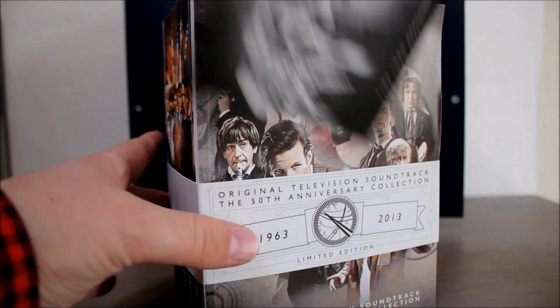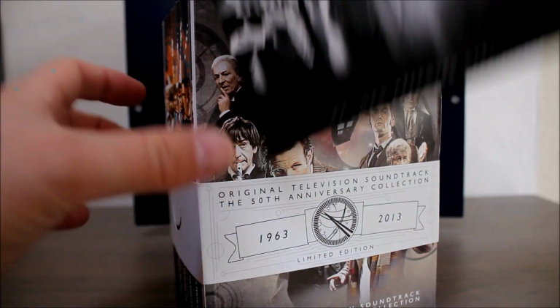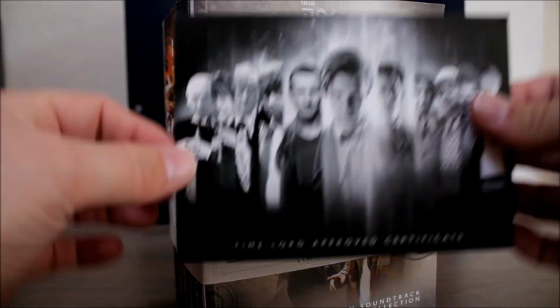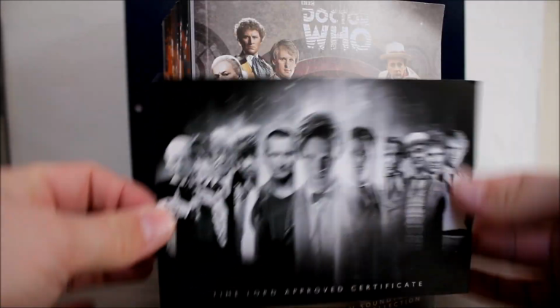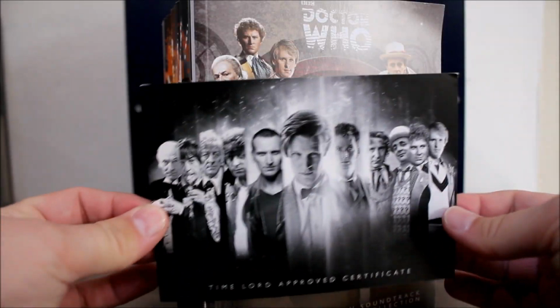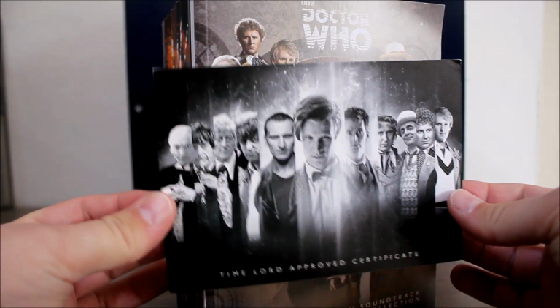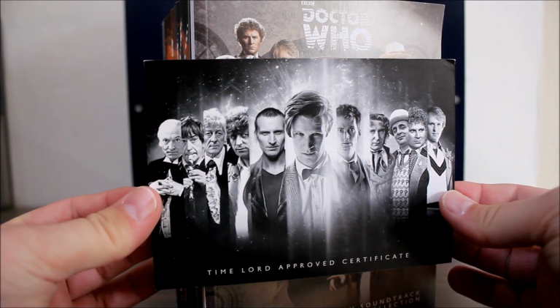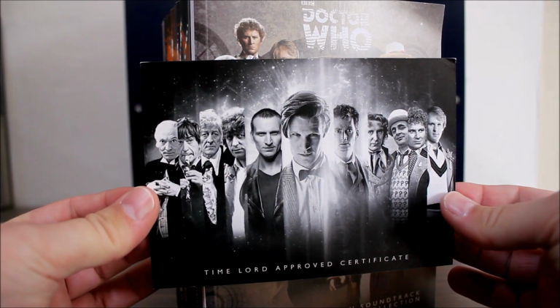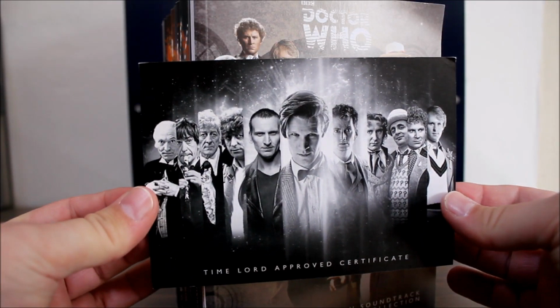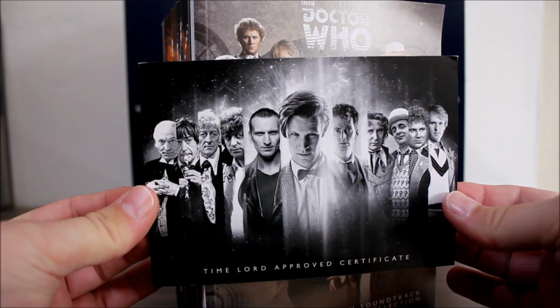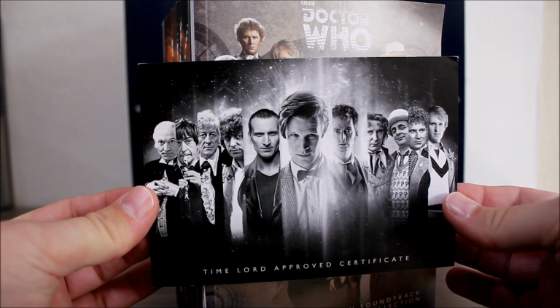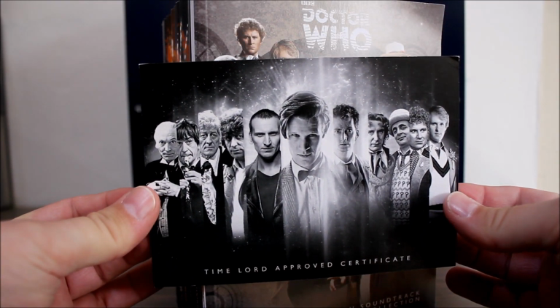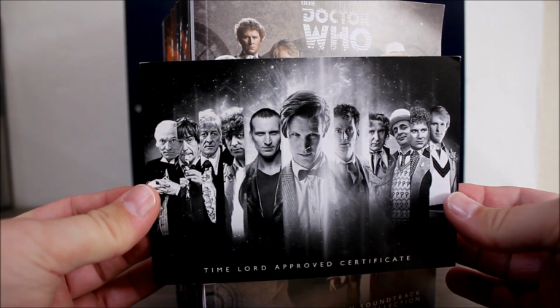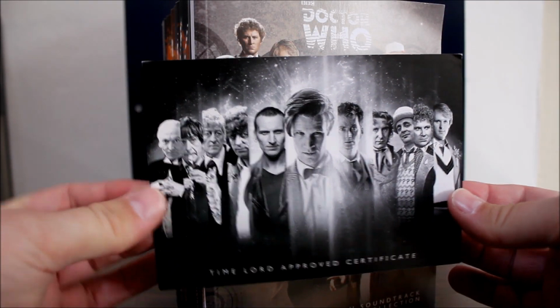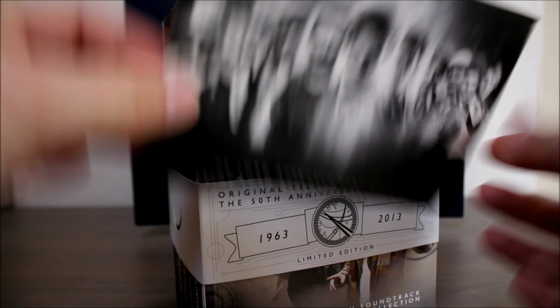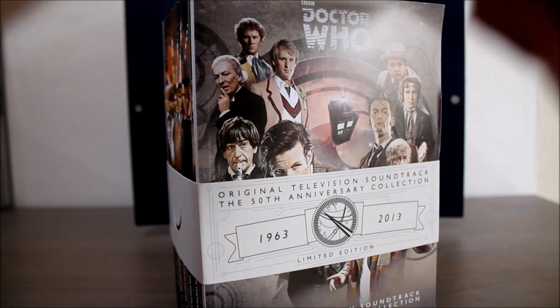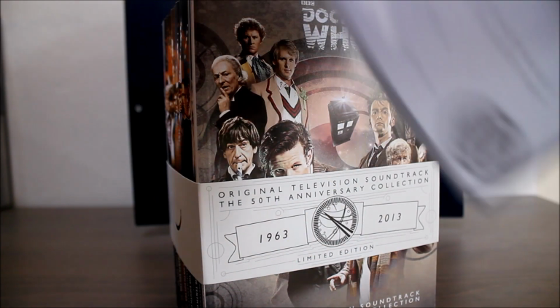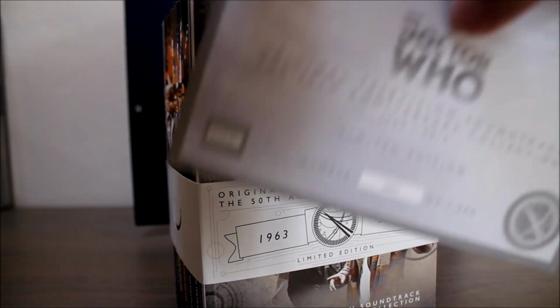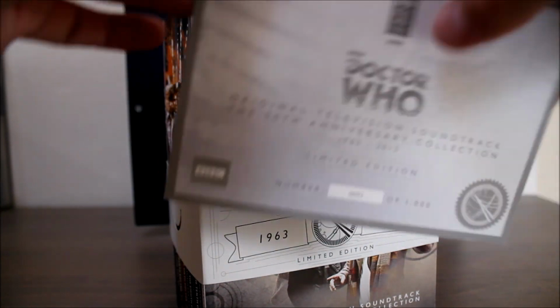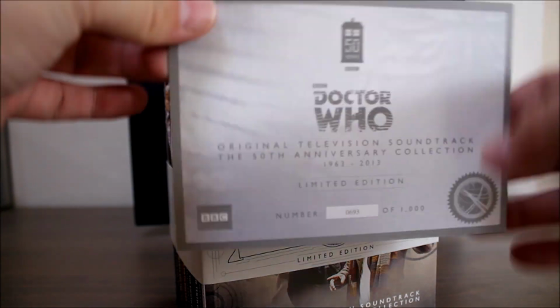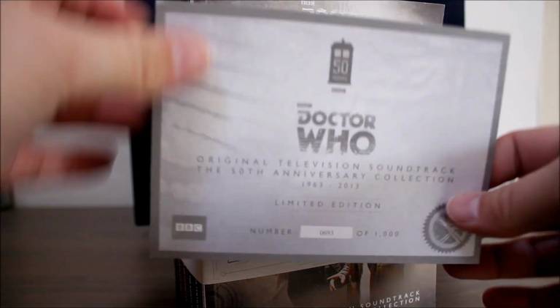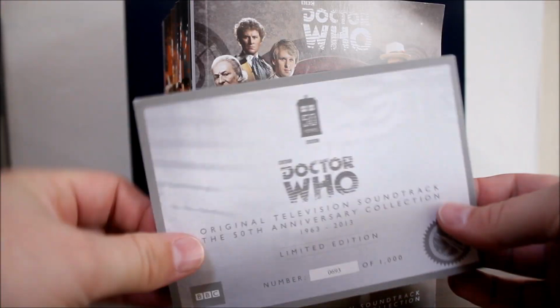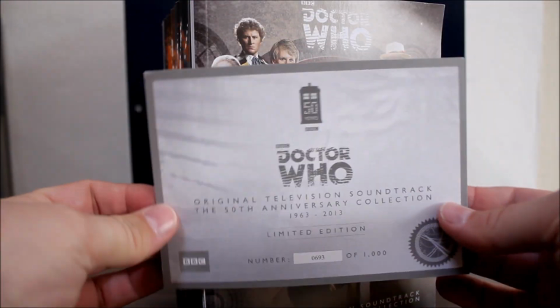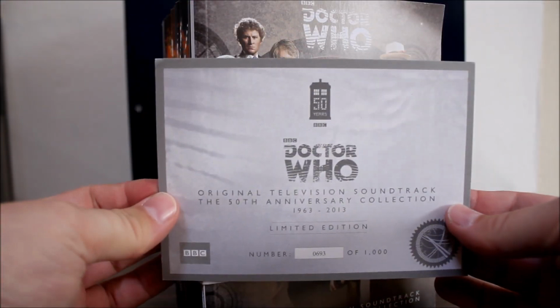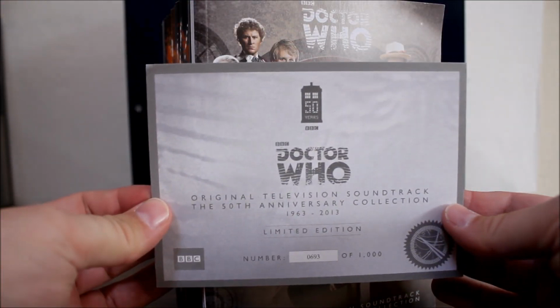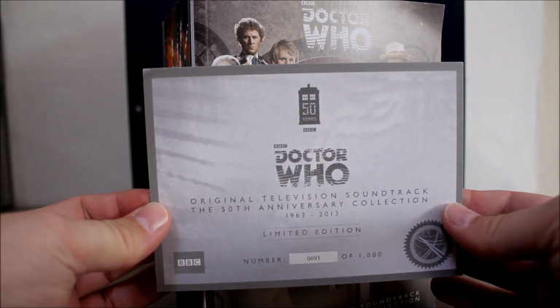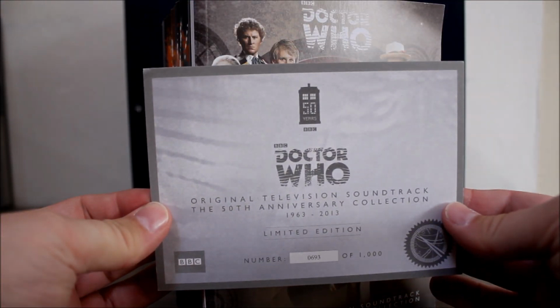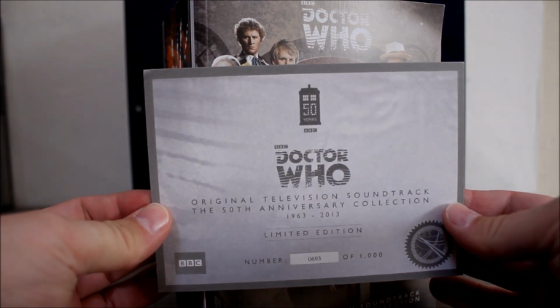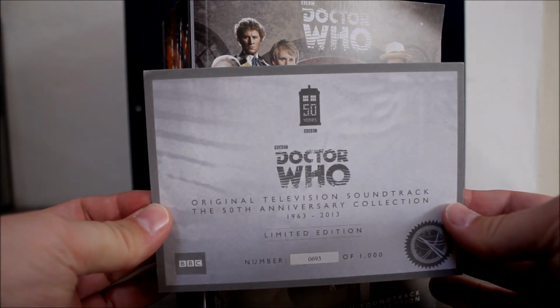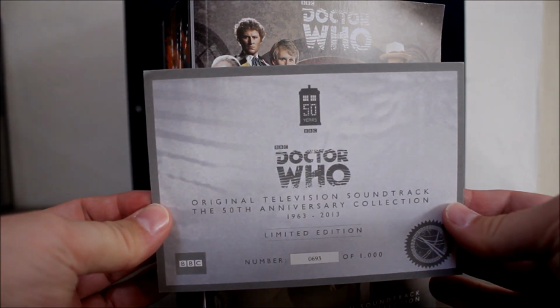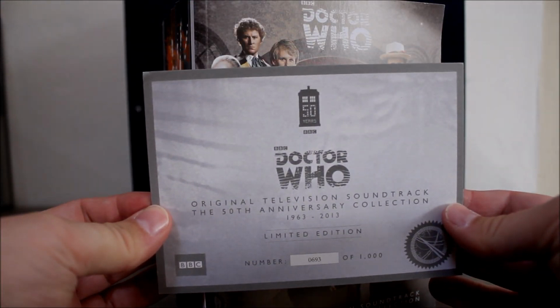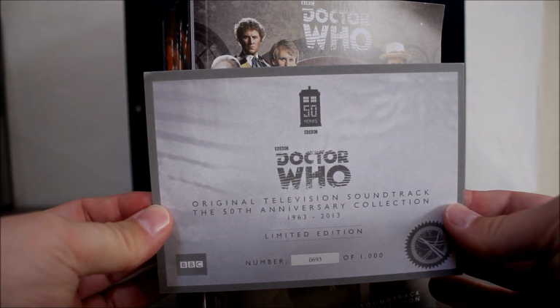Here is my certificate, which tells me which number box I've got out of the thousand produced. Mine is number 693.